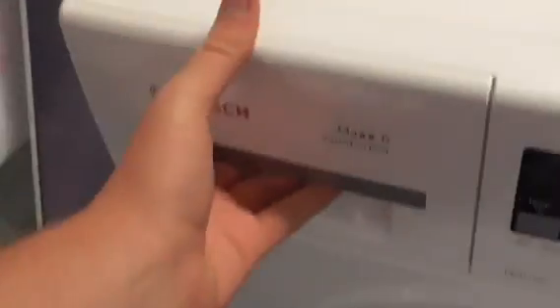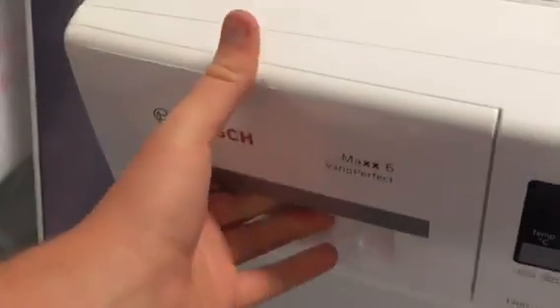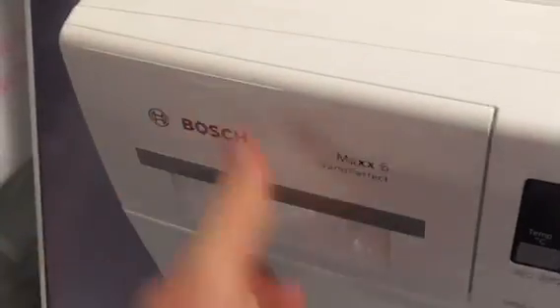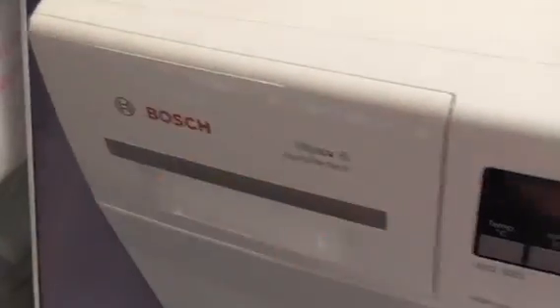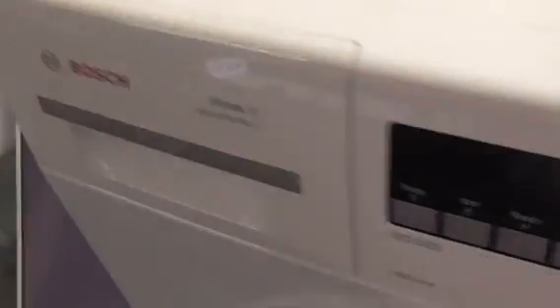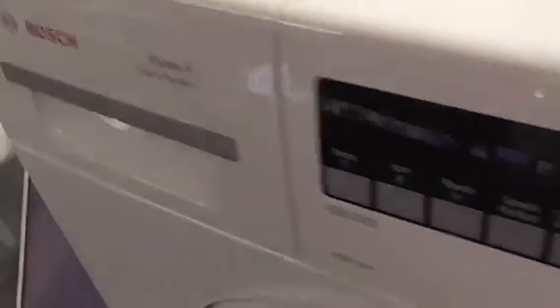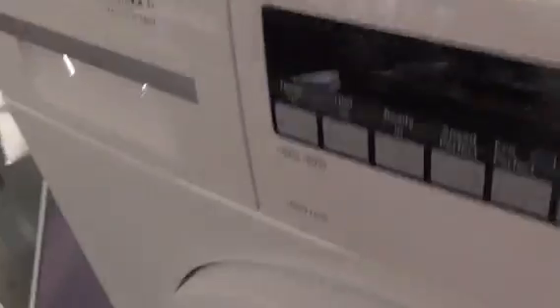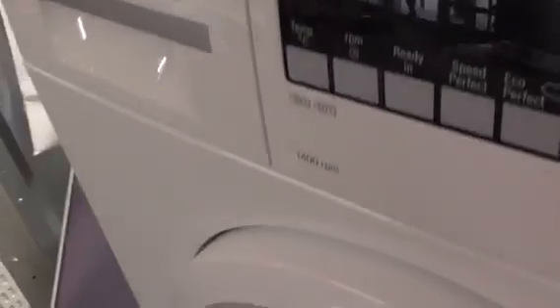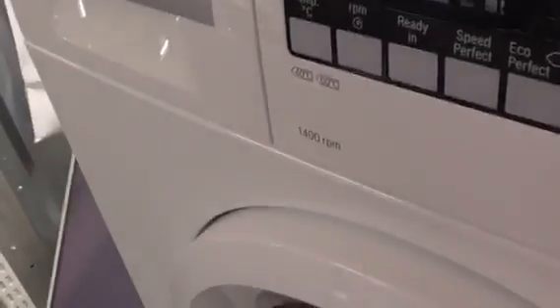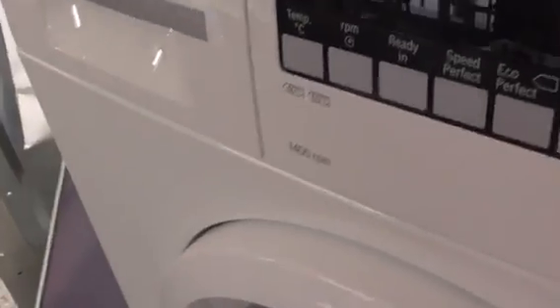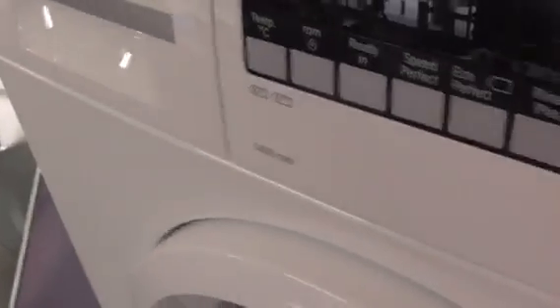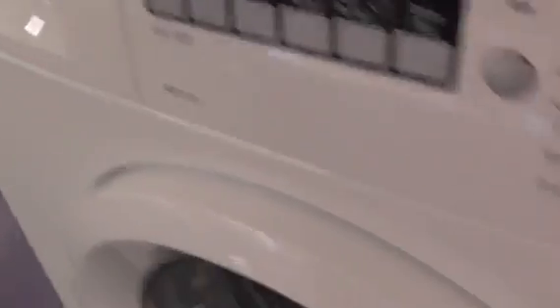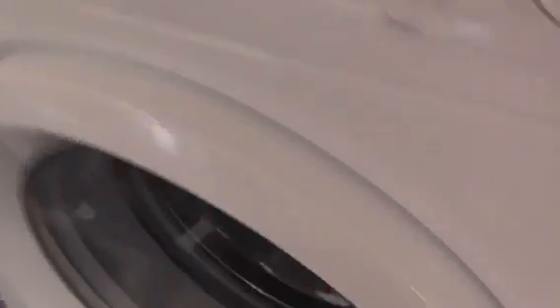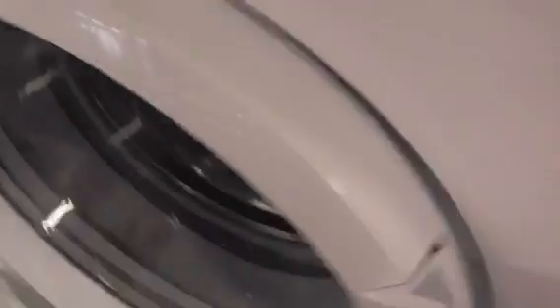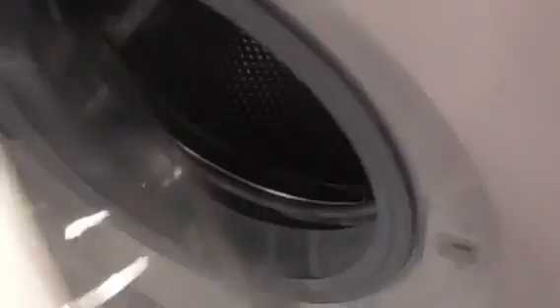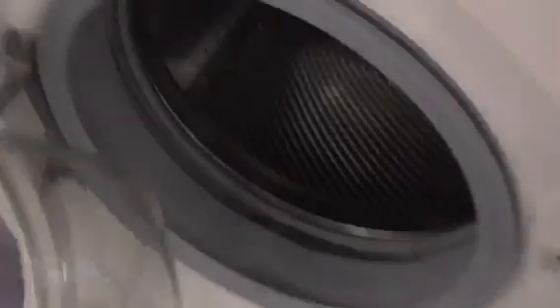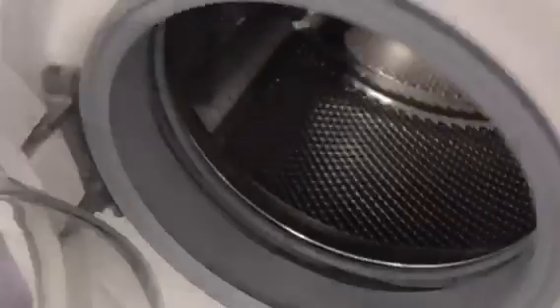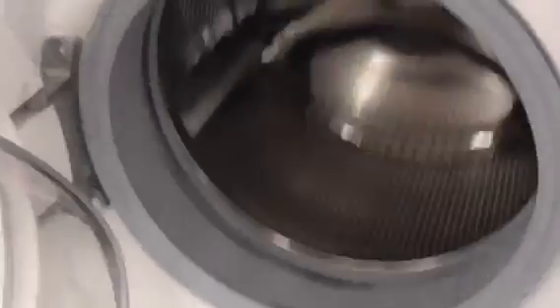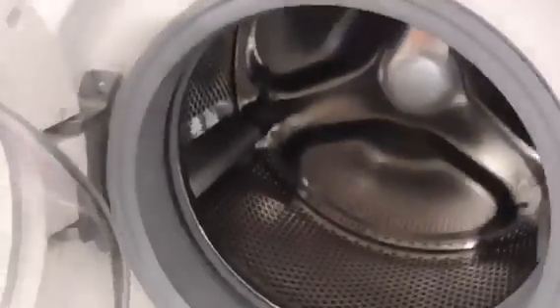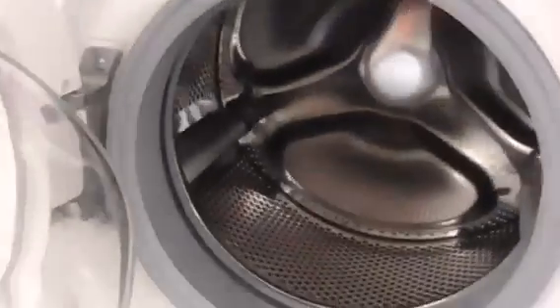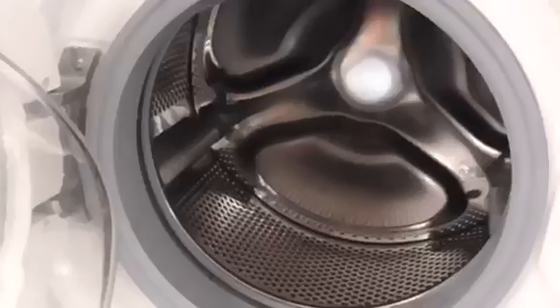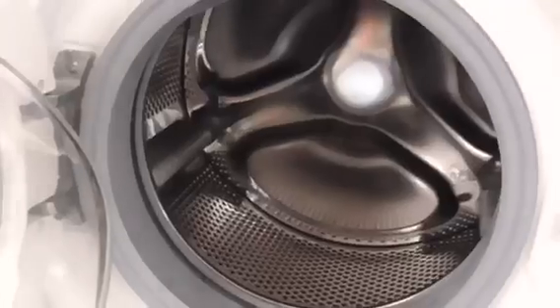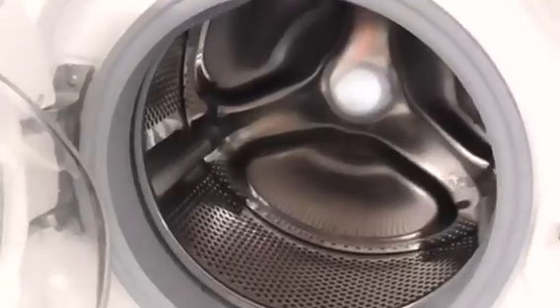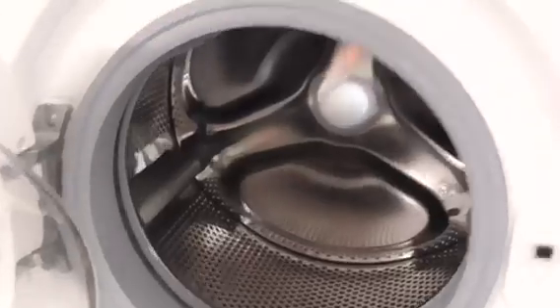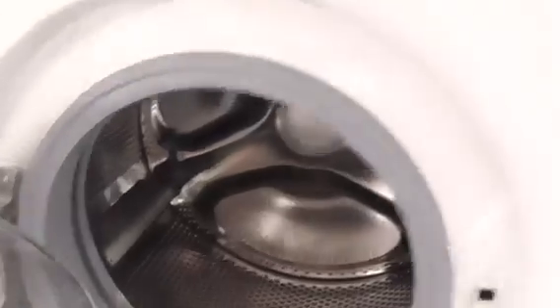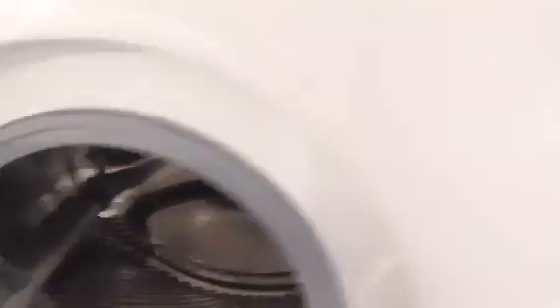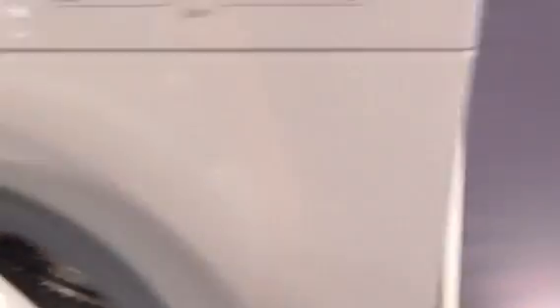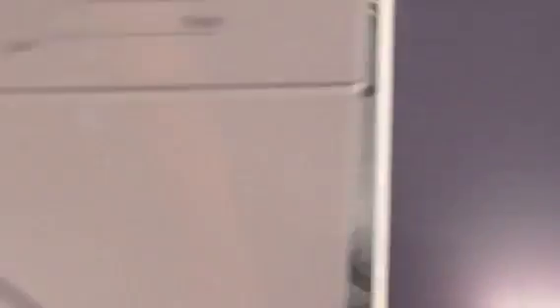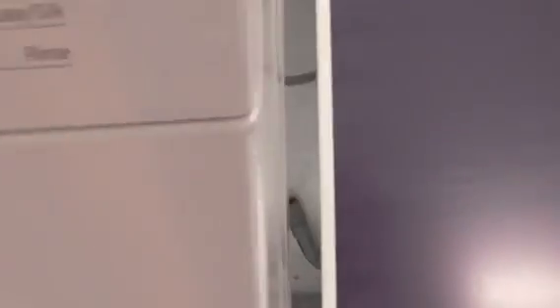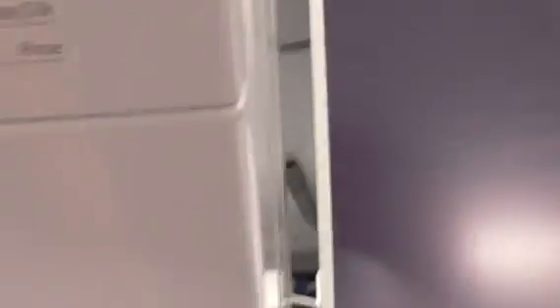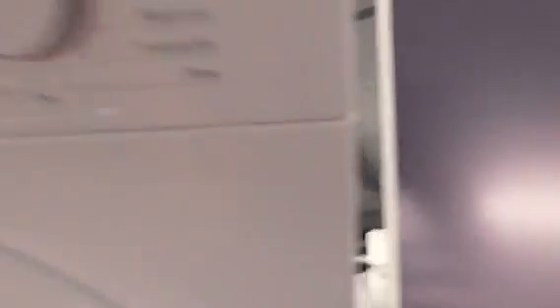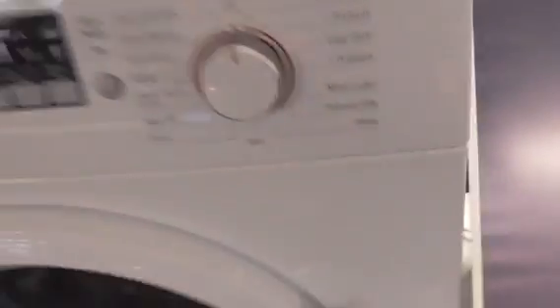We've got a Bosch Serie 6 EcoSilence Drive Perfect 400 spin washing machine.